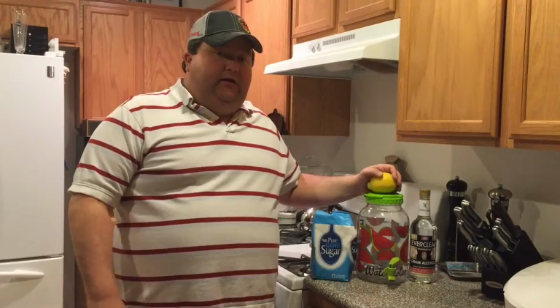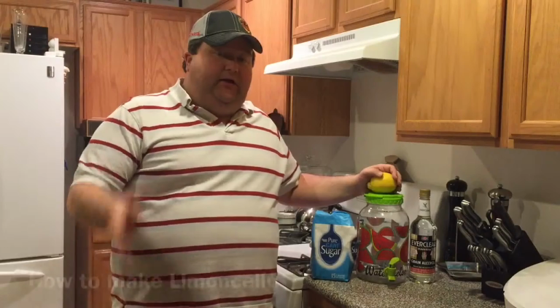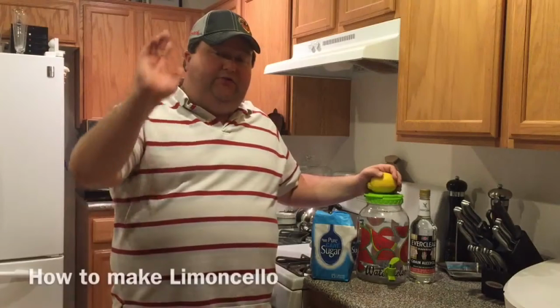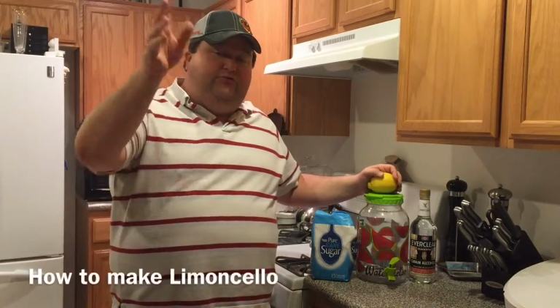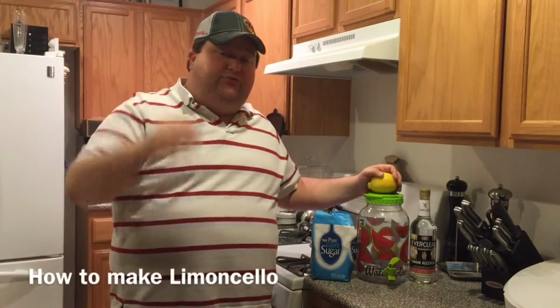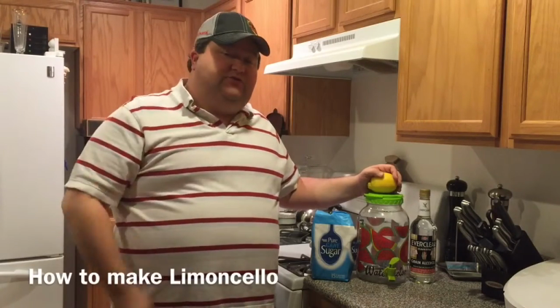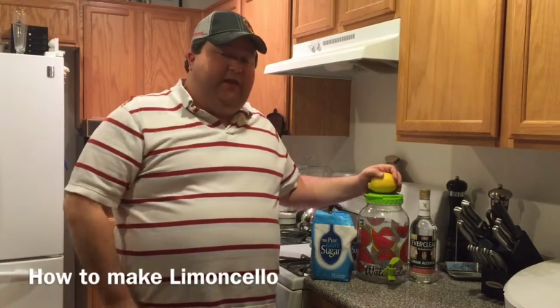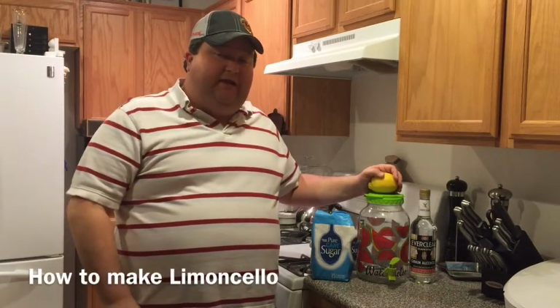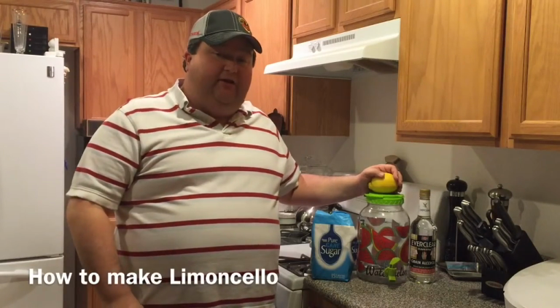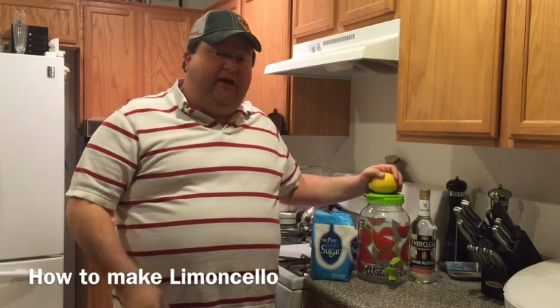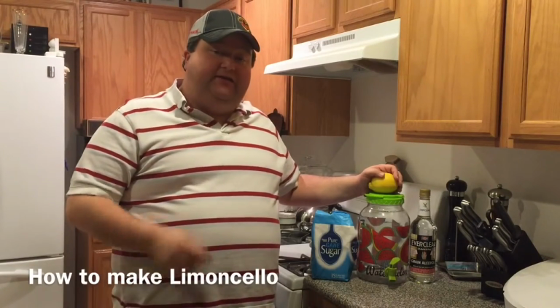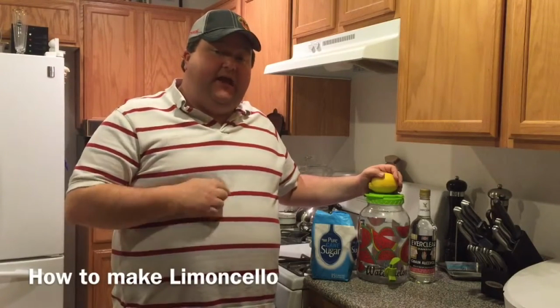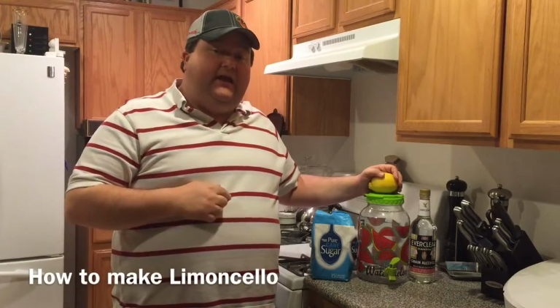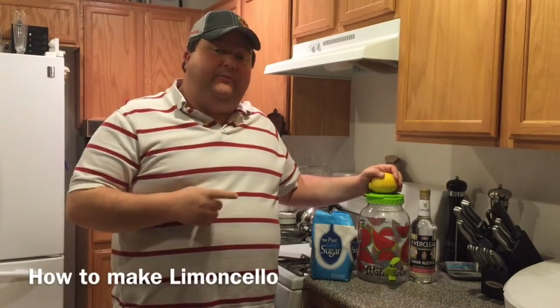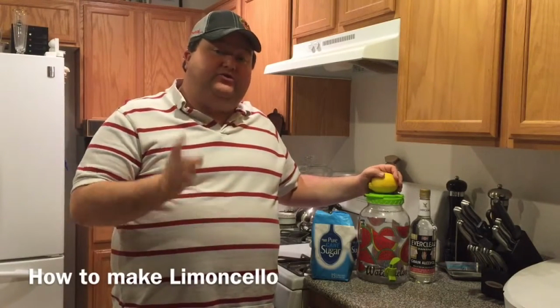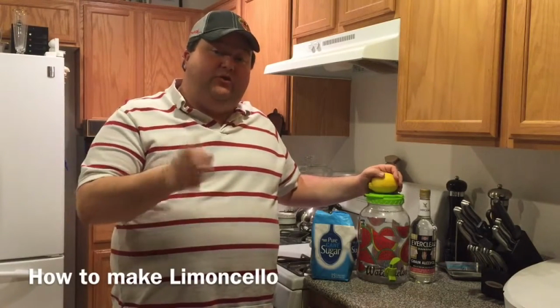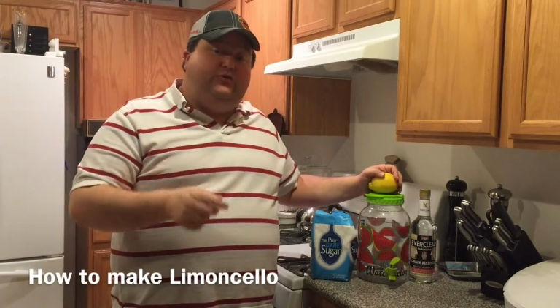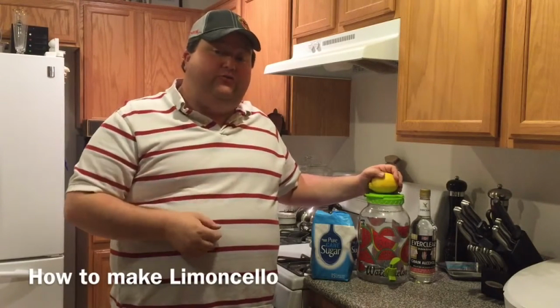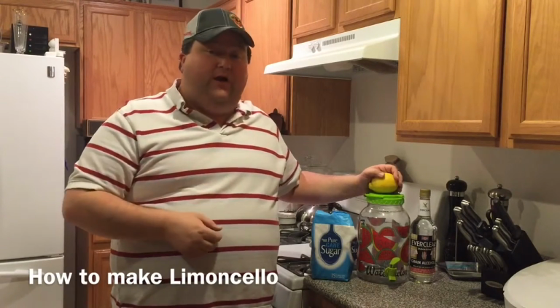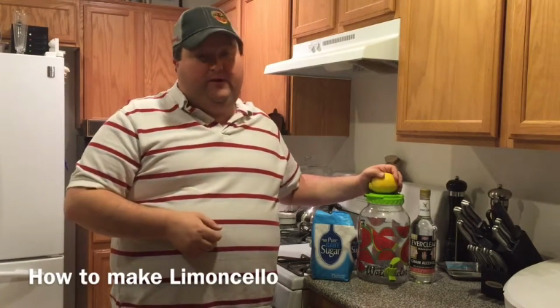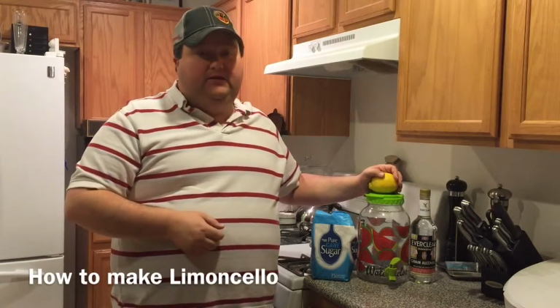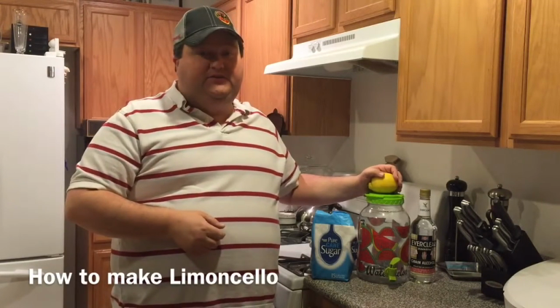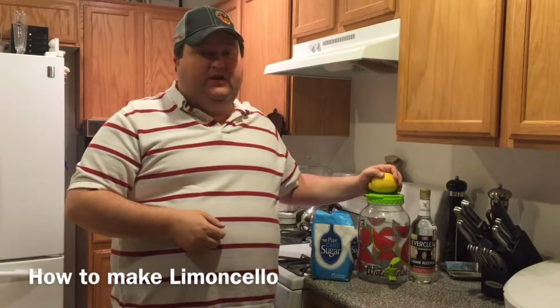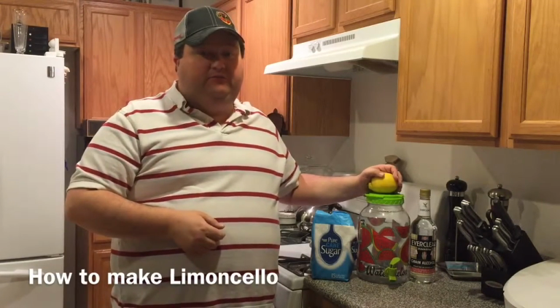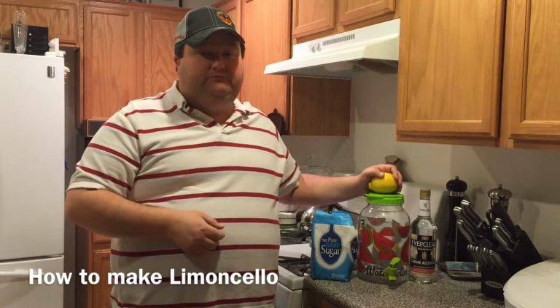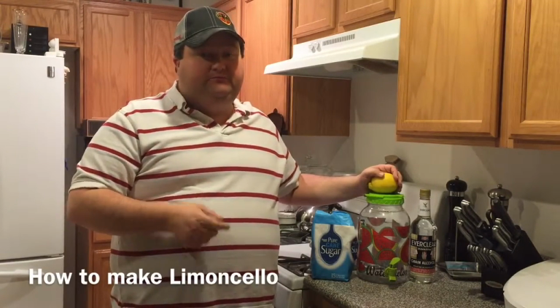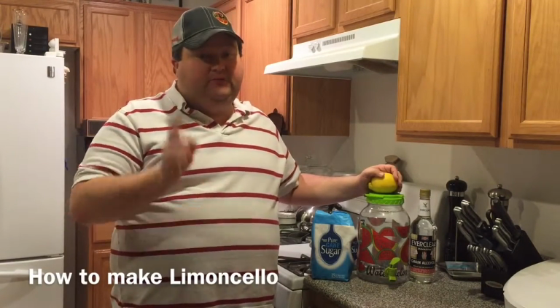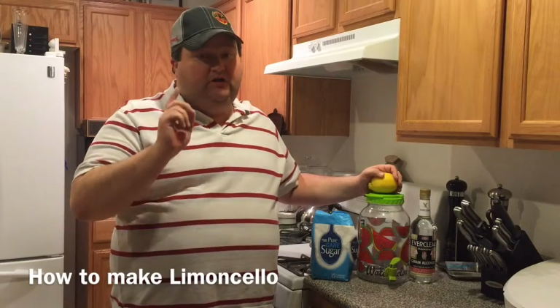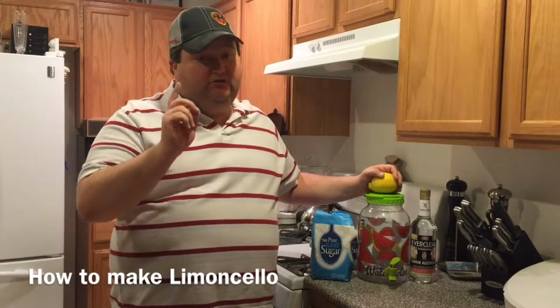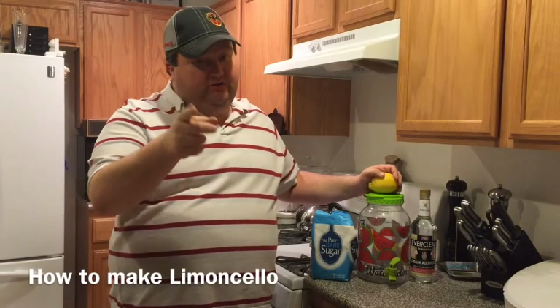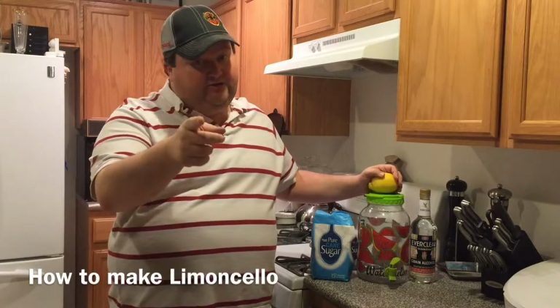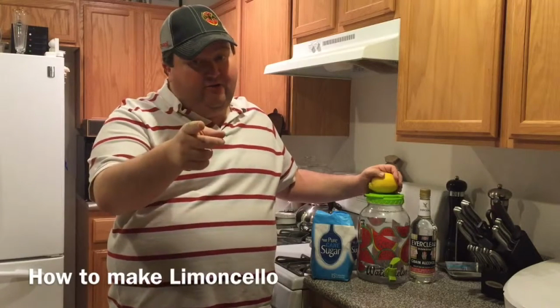Hey YouTubers, it's Platt here, and today I'm going to show you how to make limoncello. So let's go!